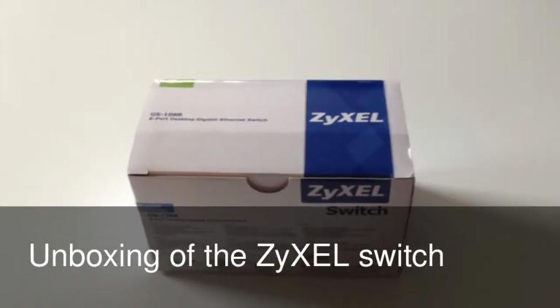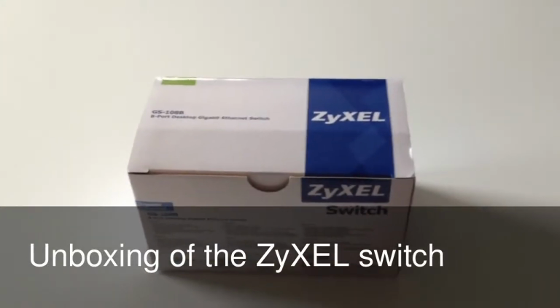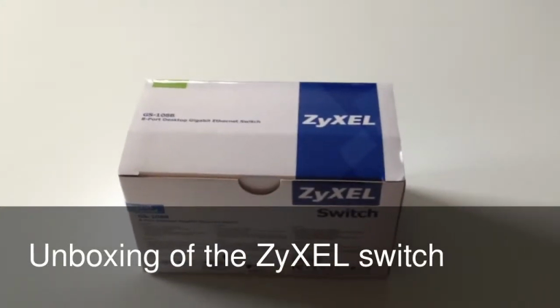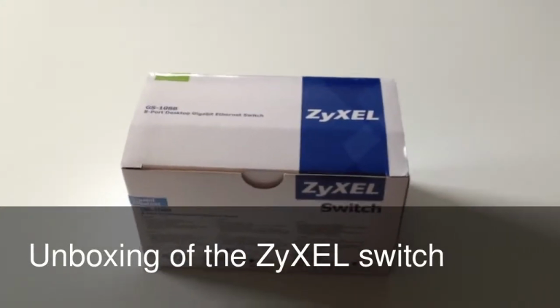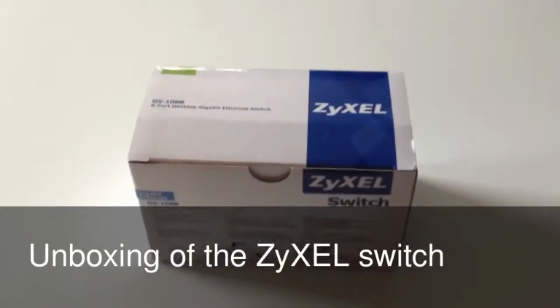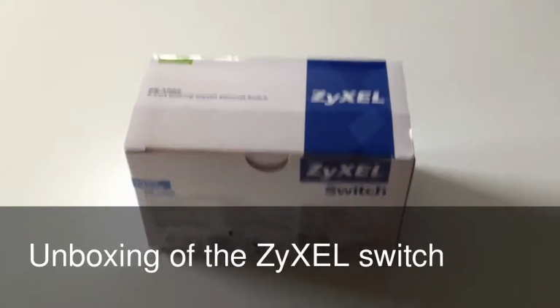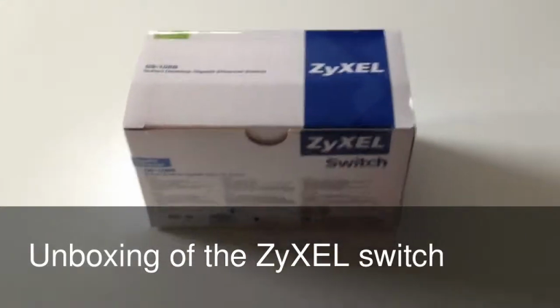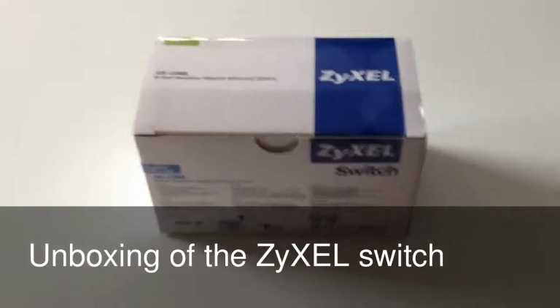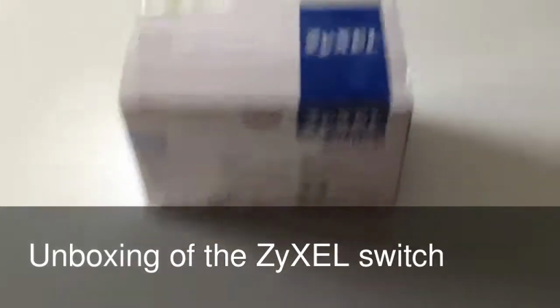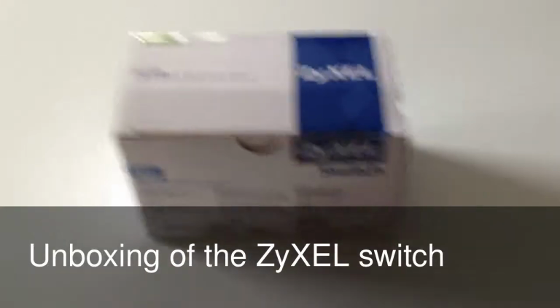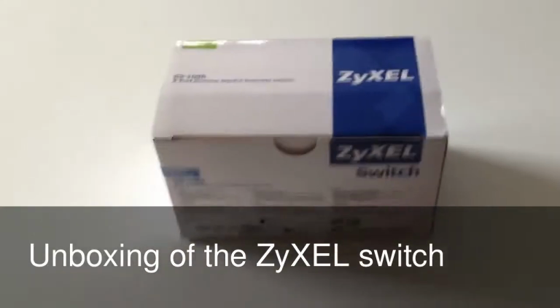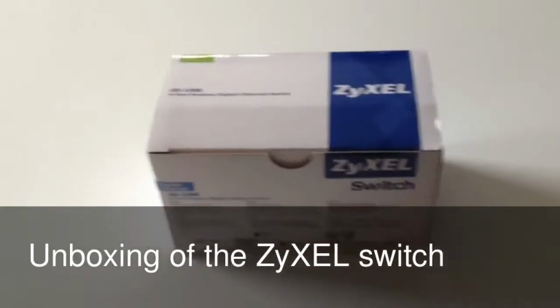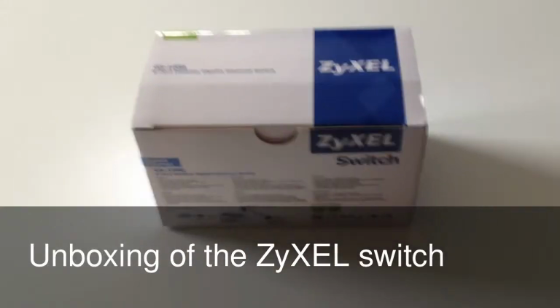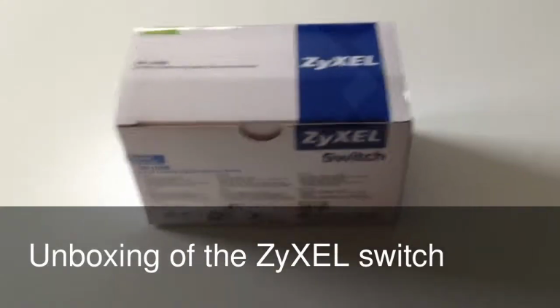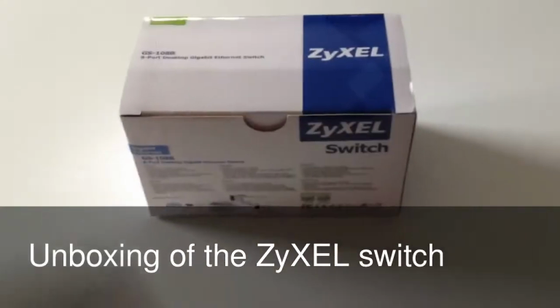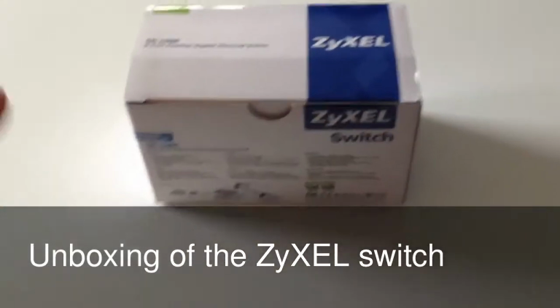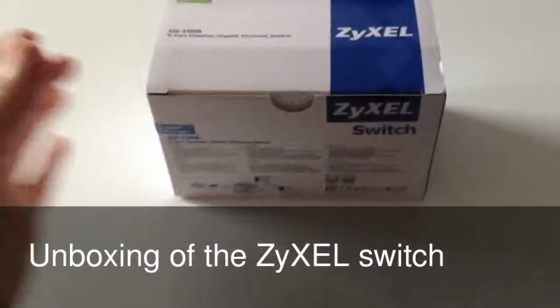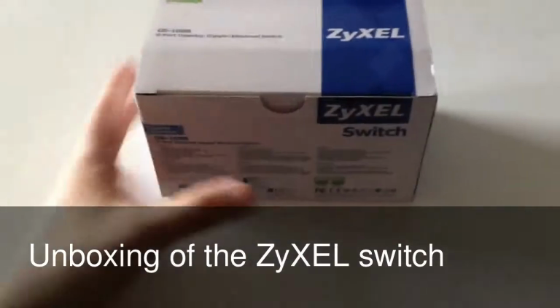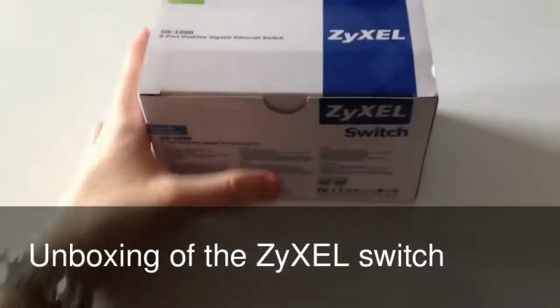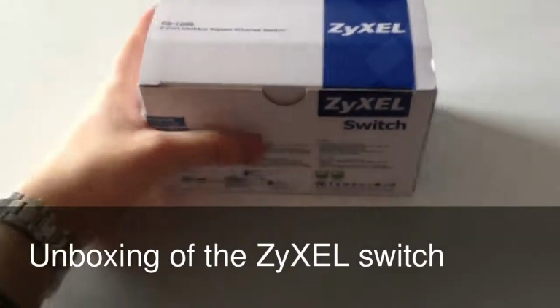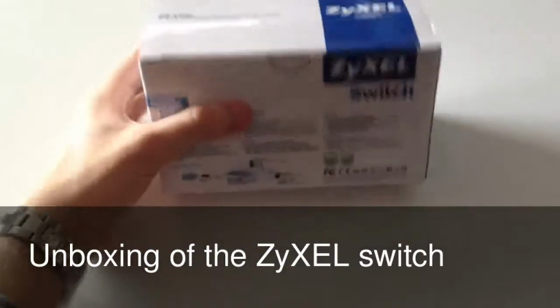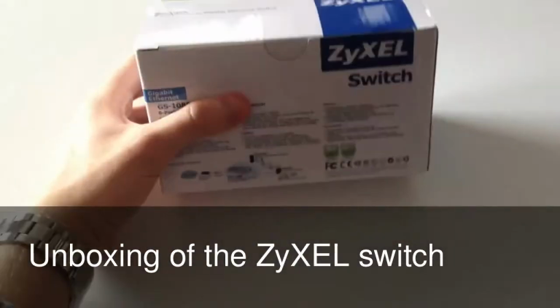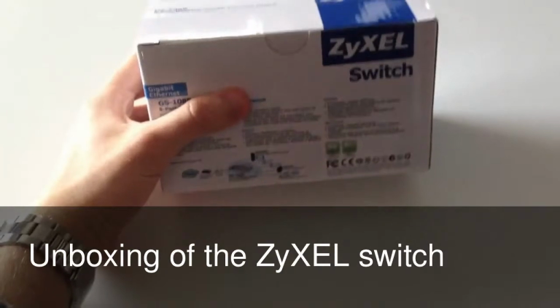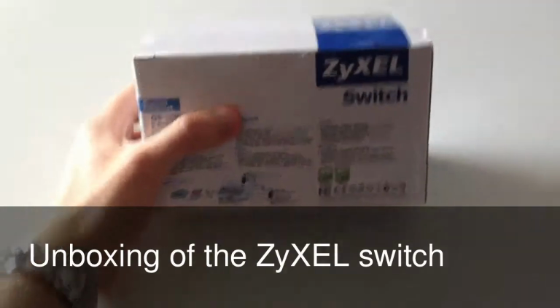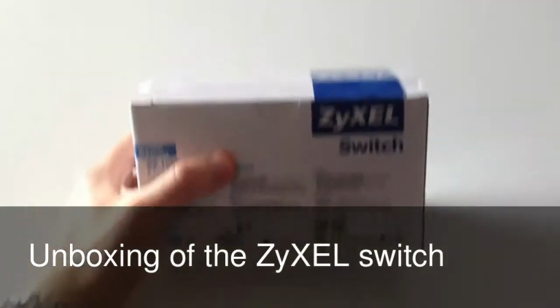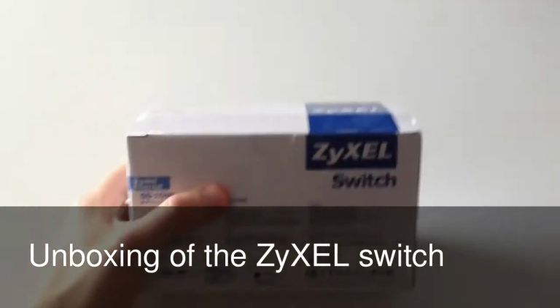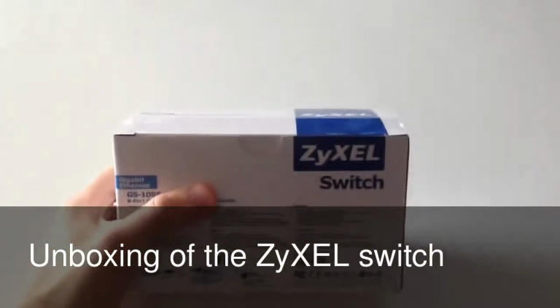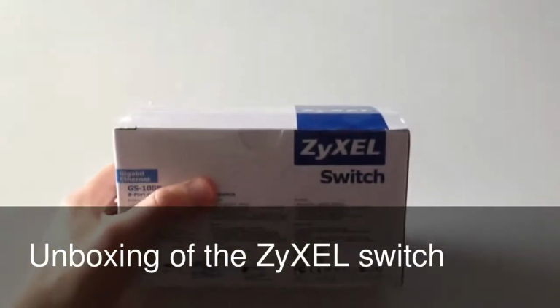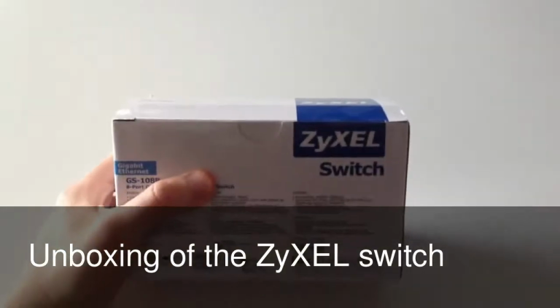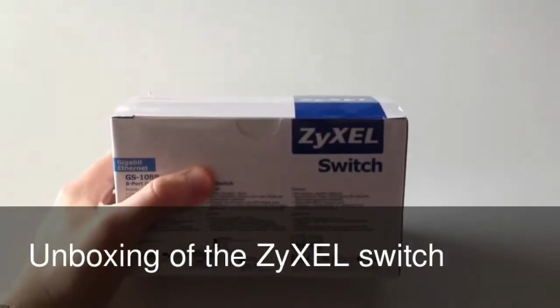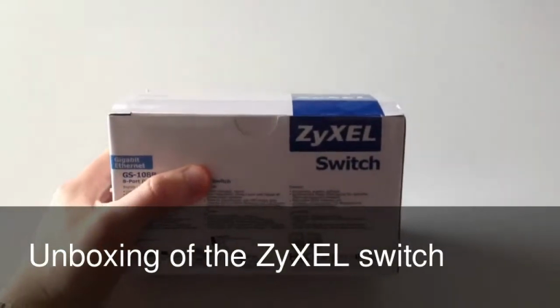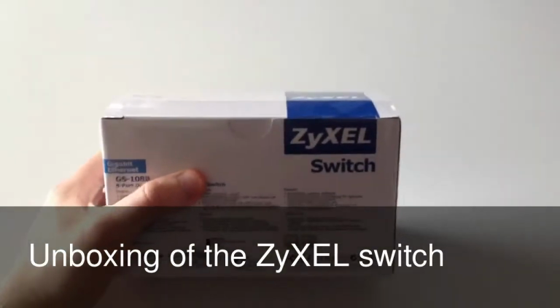Hi guys, this is just a quick unboxing video of the ZyXEL Switch.